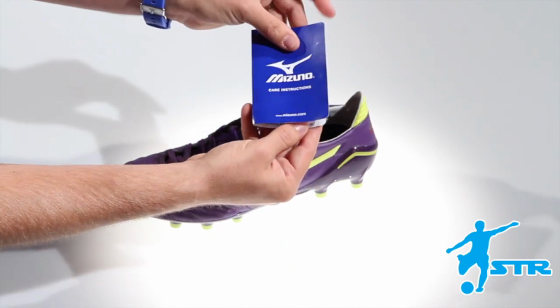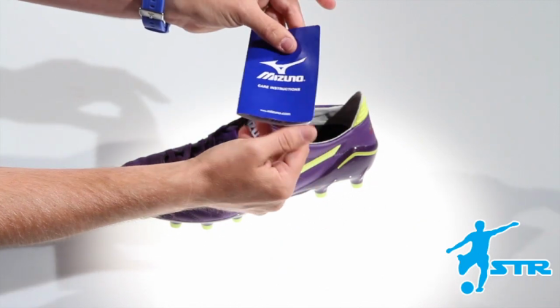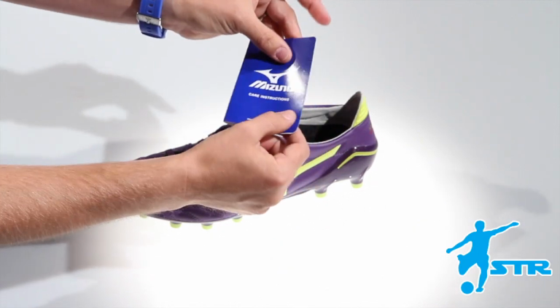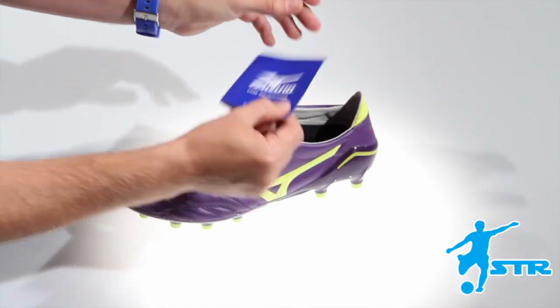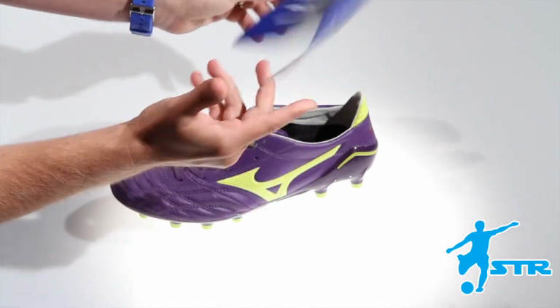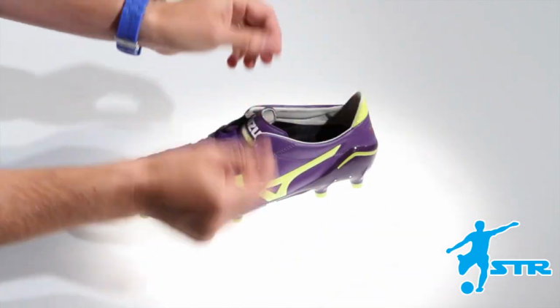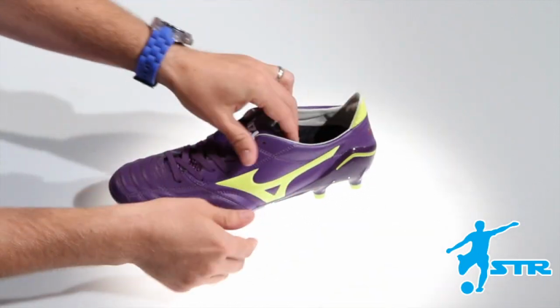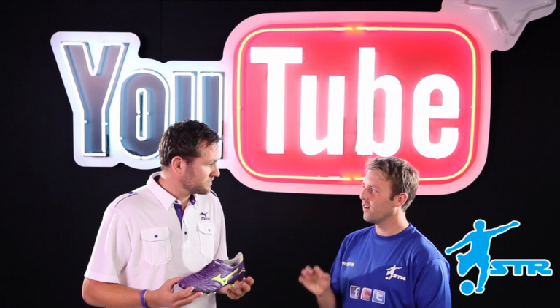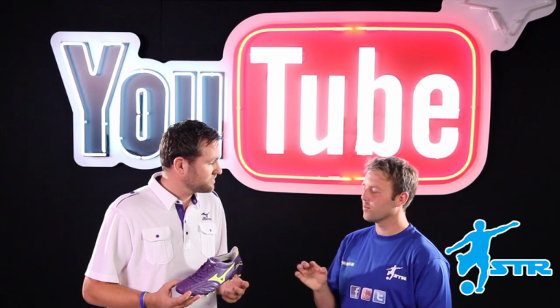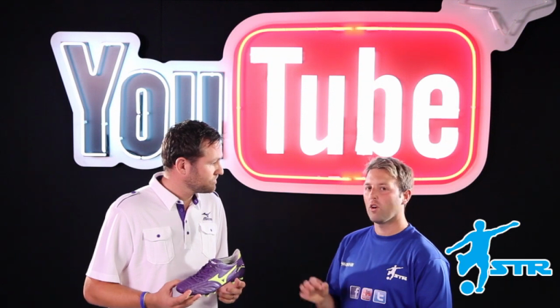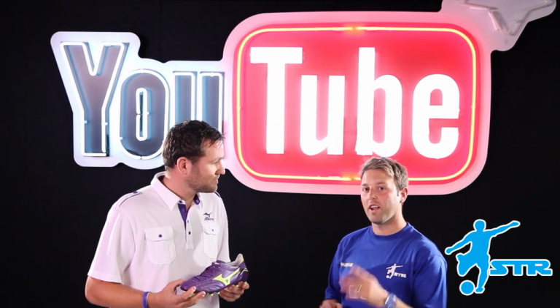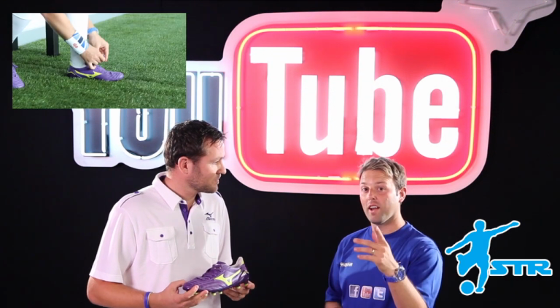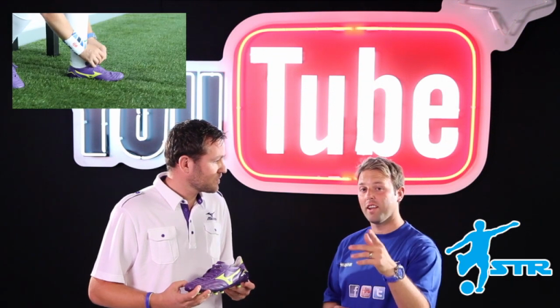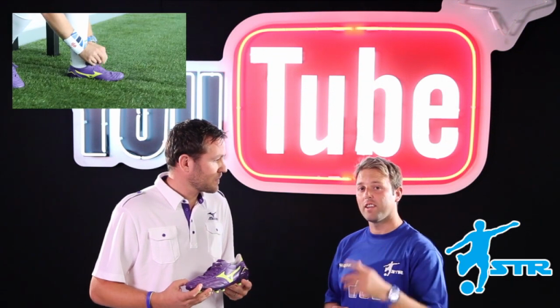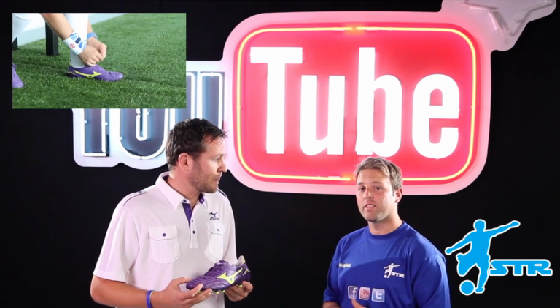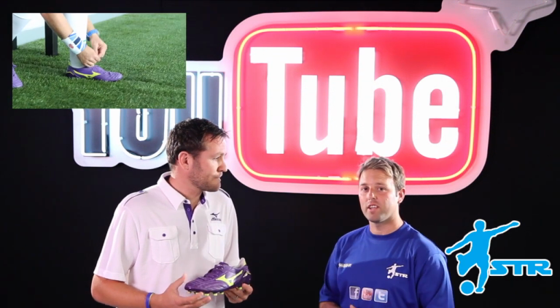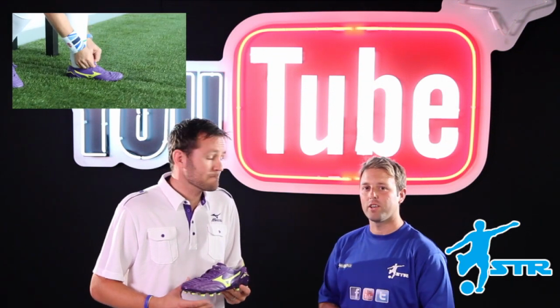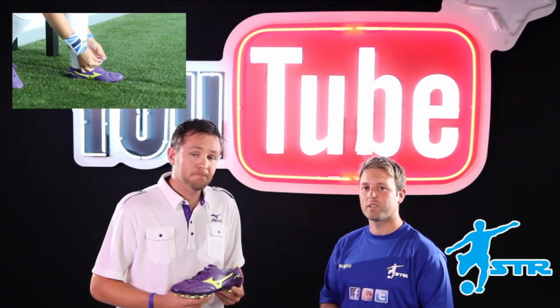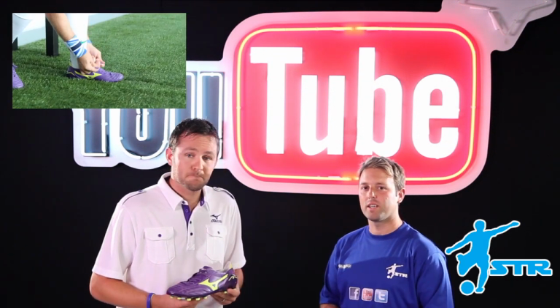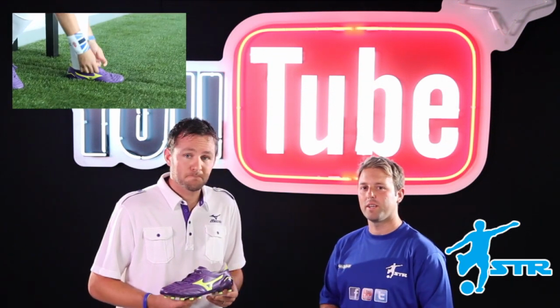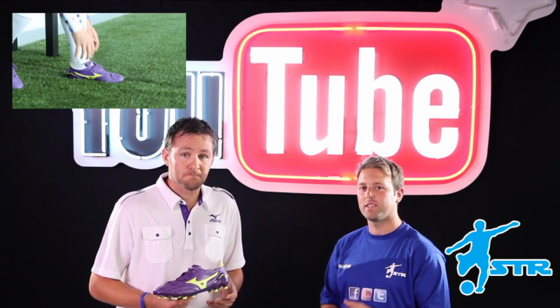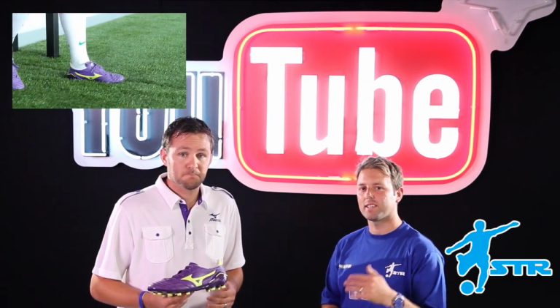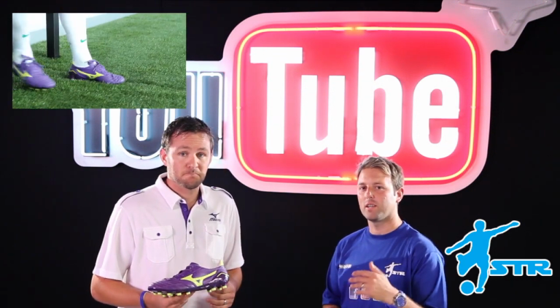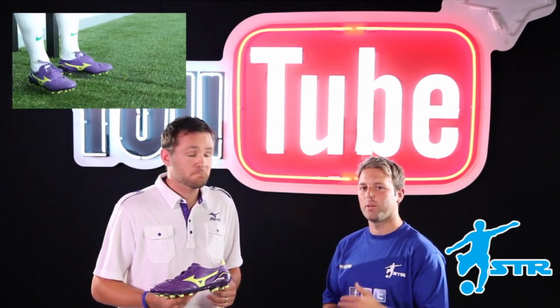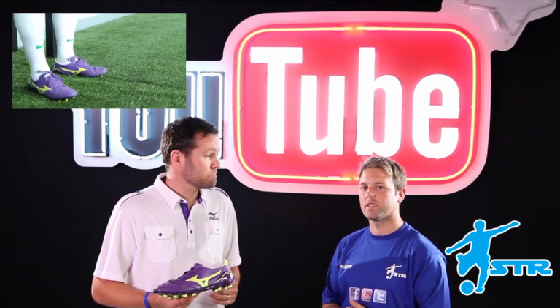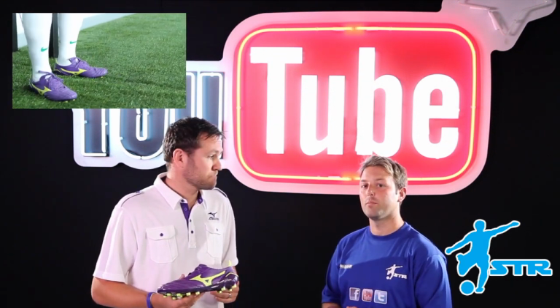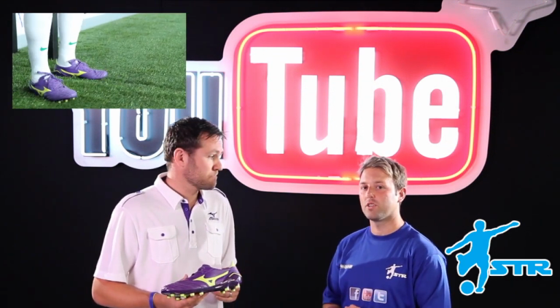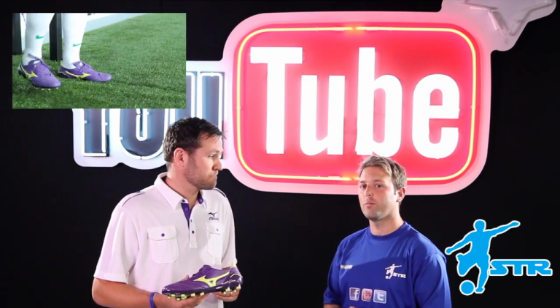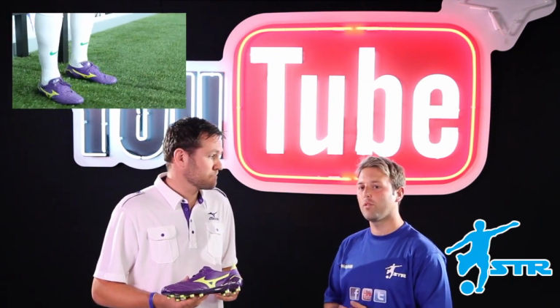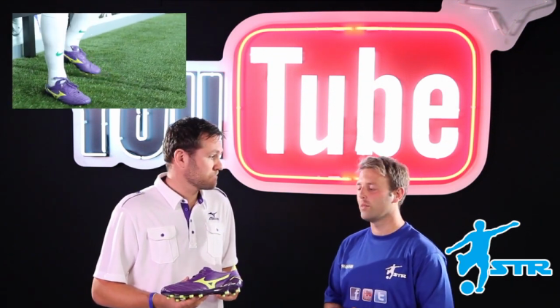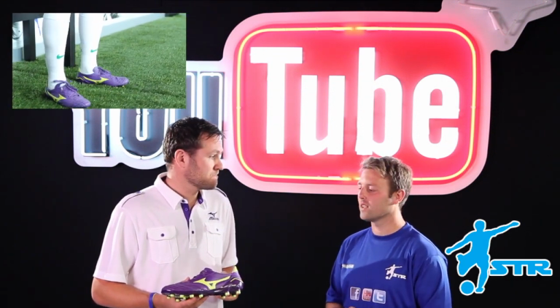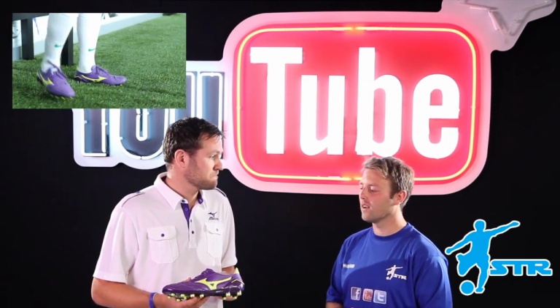I've tried these boots on and they are spot on. And at the end of the video, you'll see me testing the boots at the Mizuno Performance Centre.